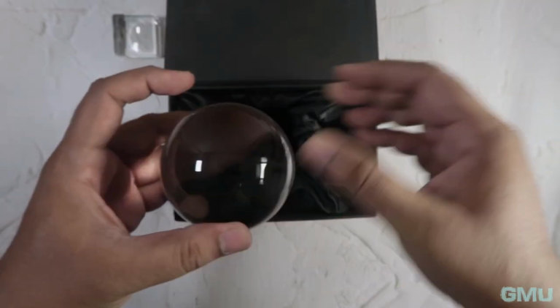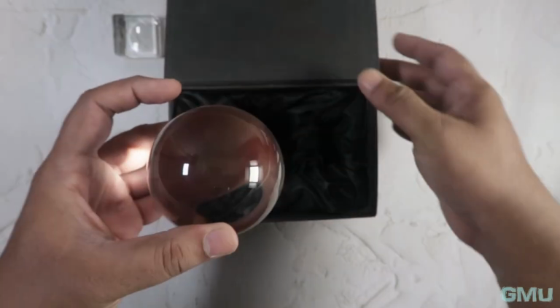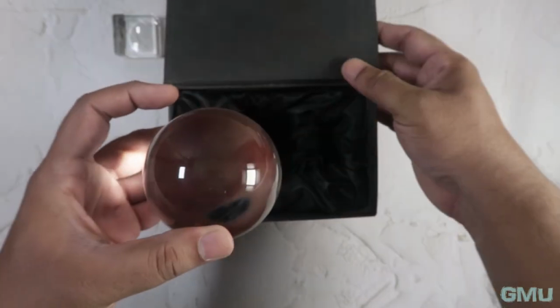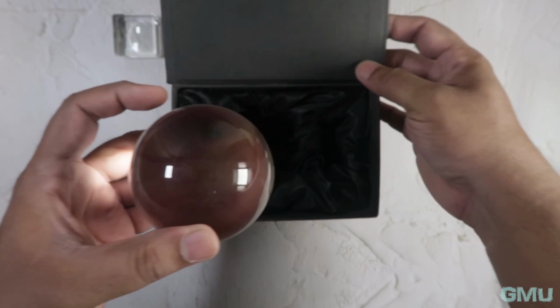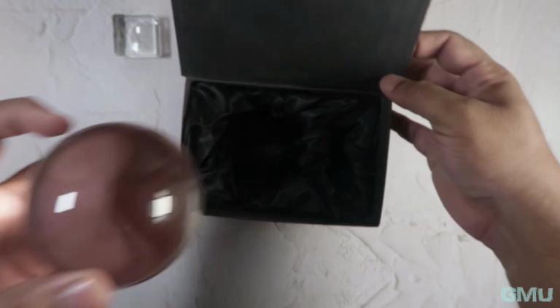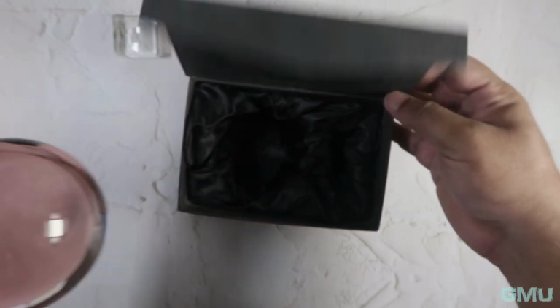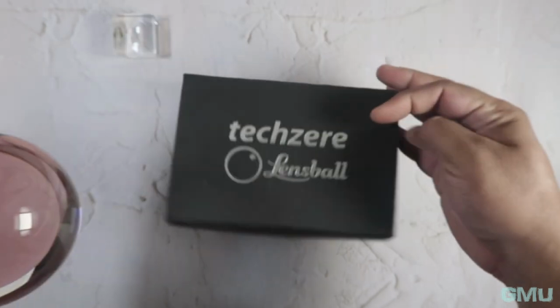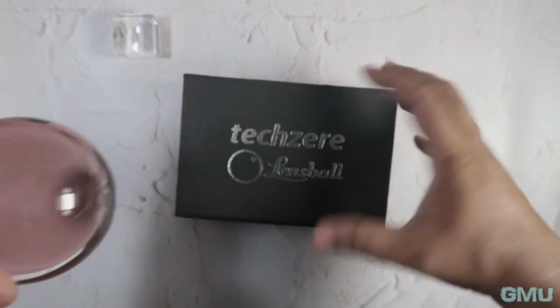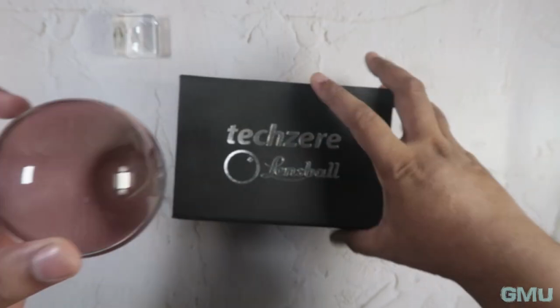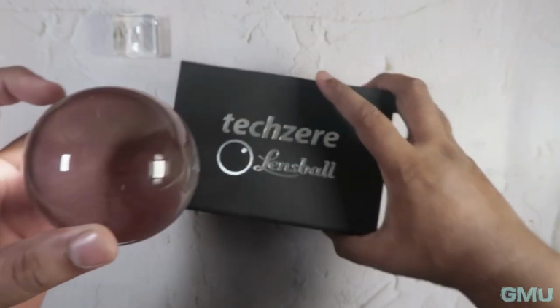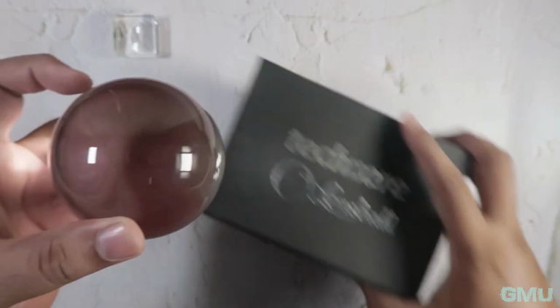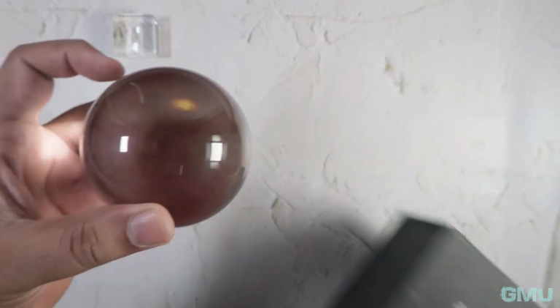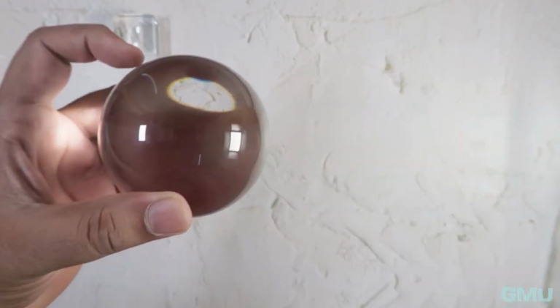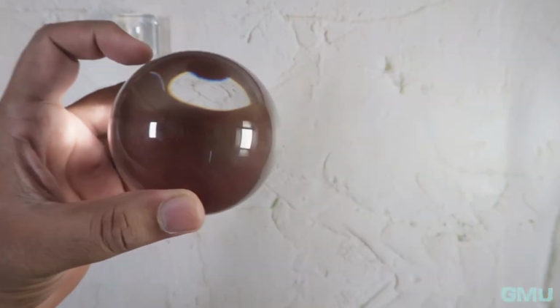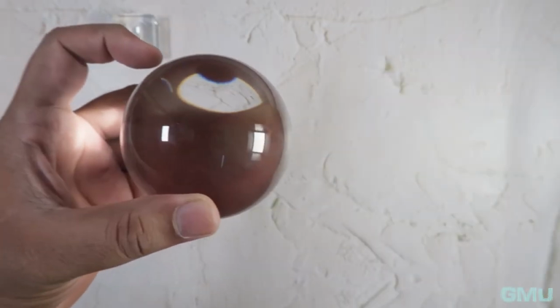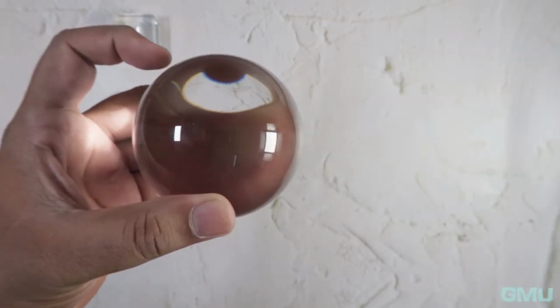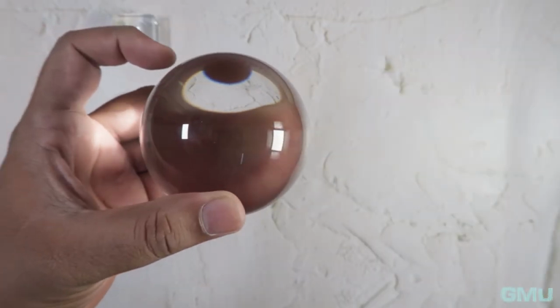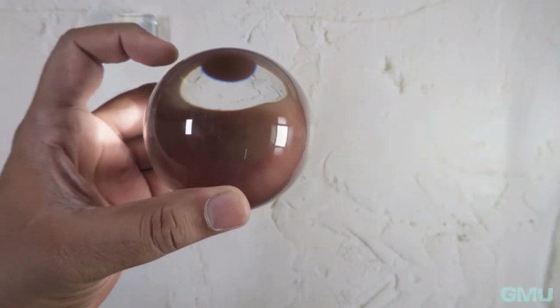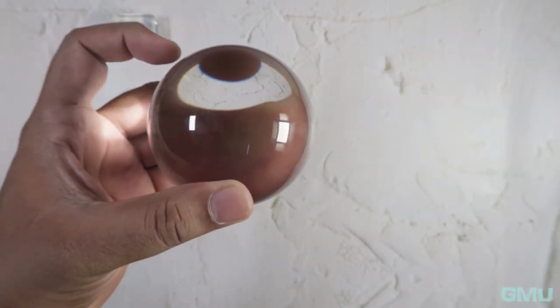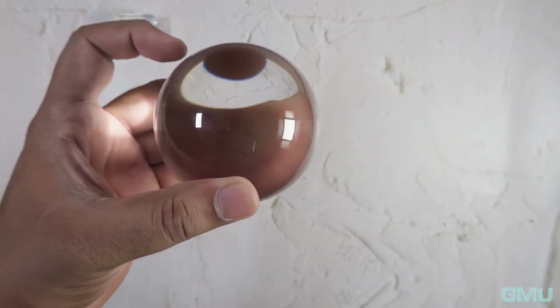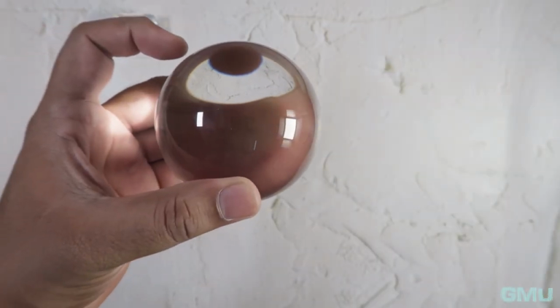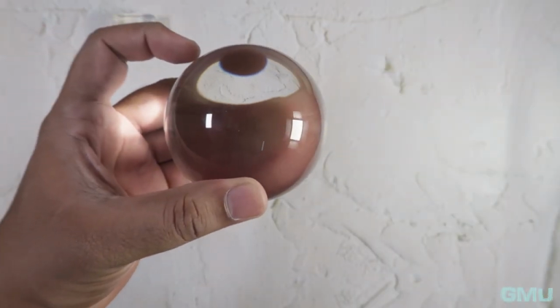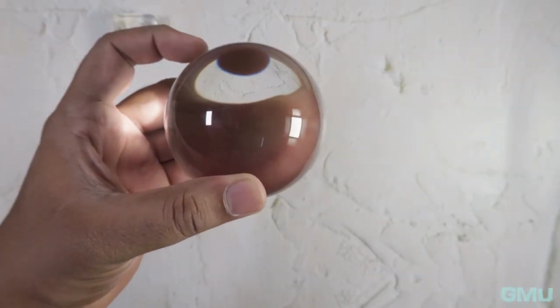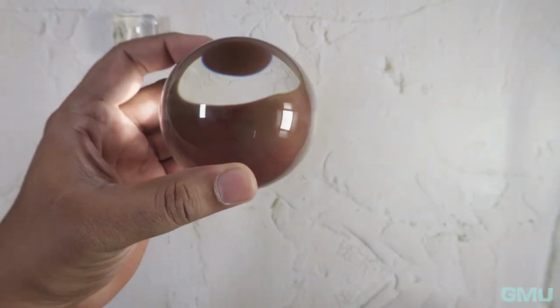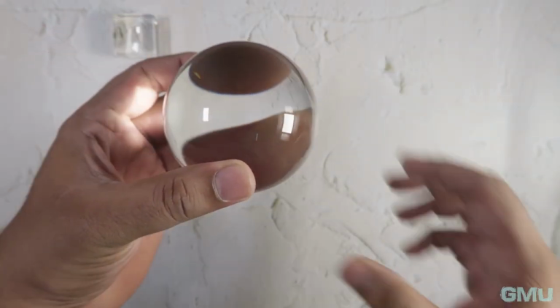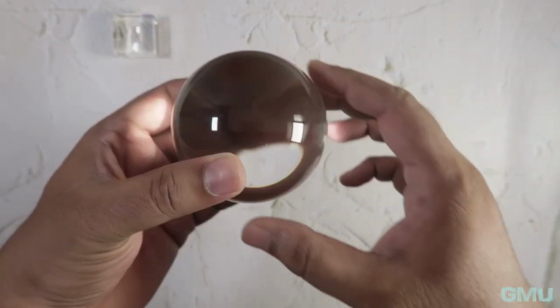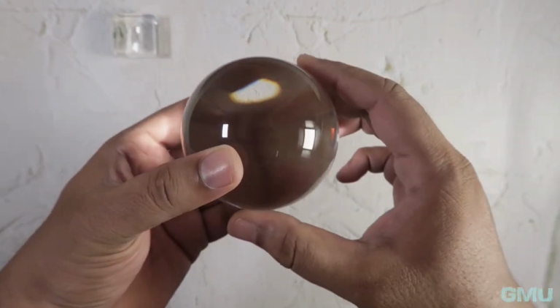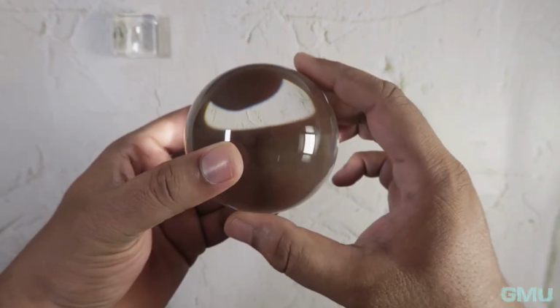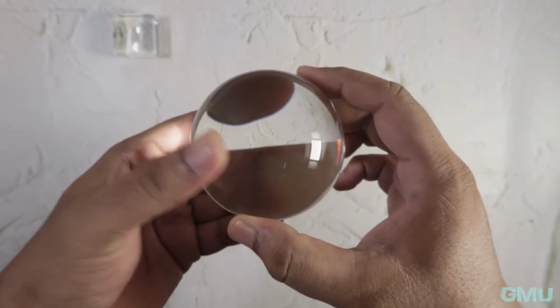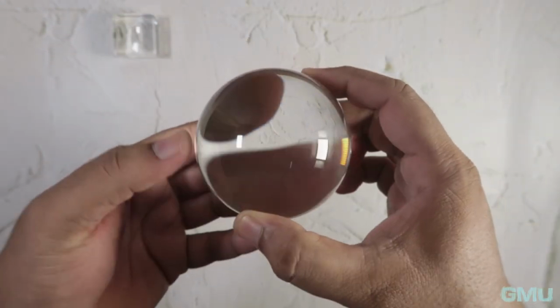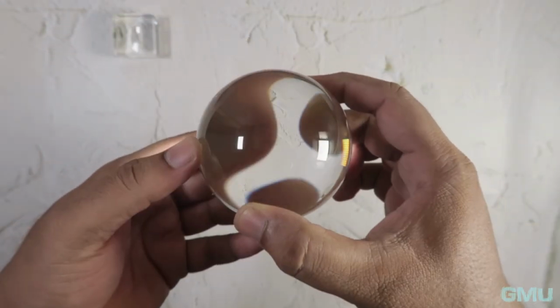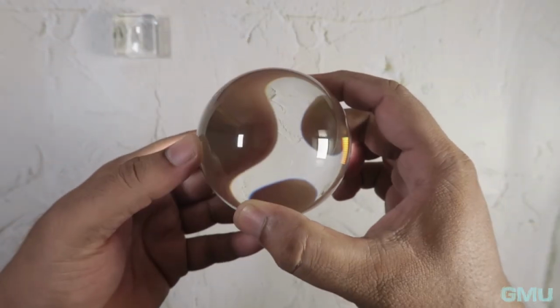Speaking of lens optic, the effective focal length of a lens ball is similar to that of a fisheye lens.